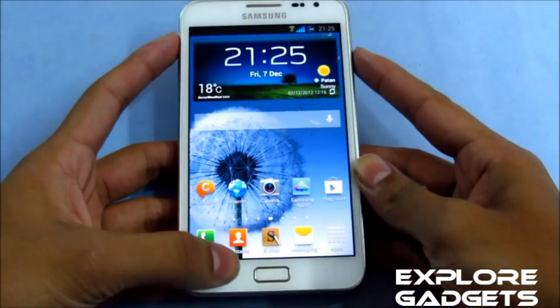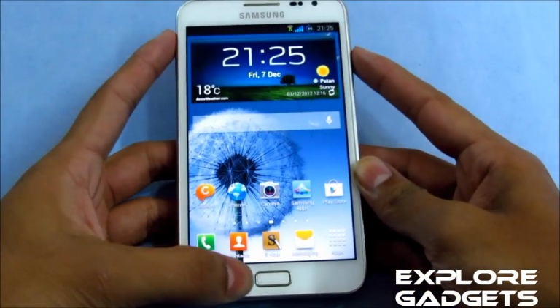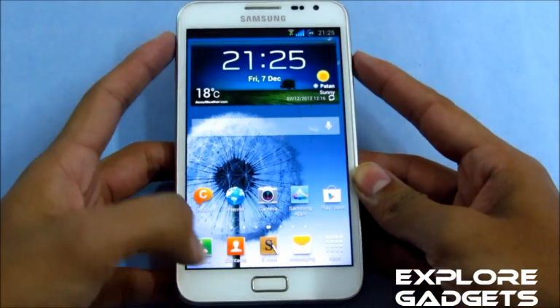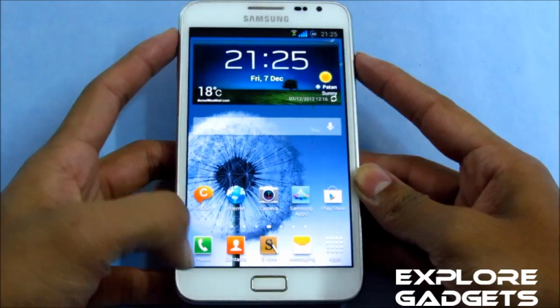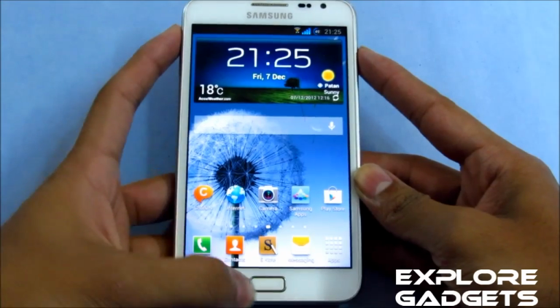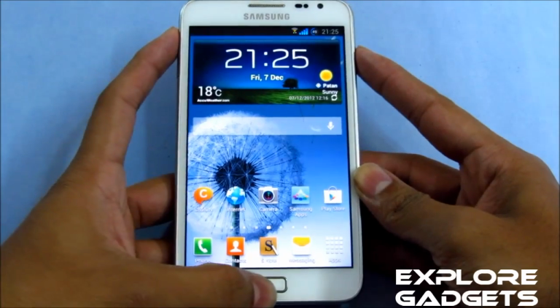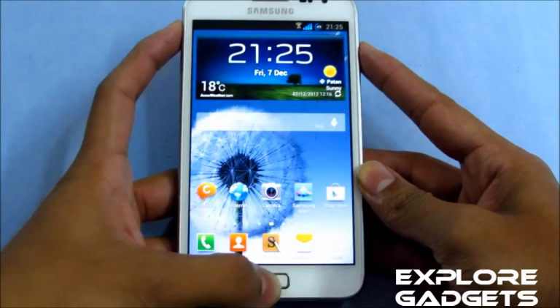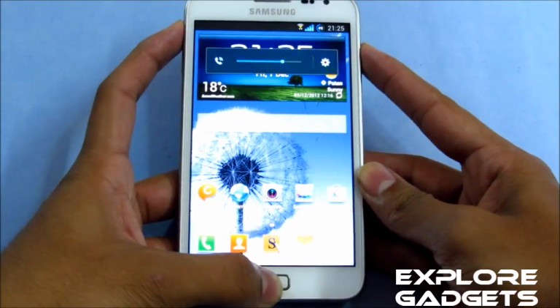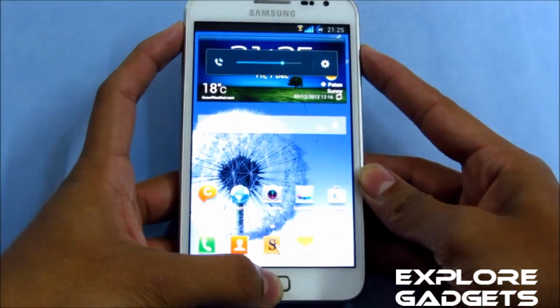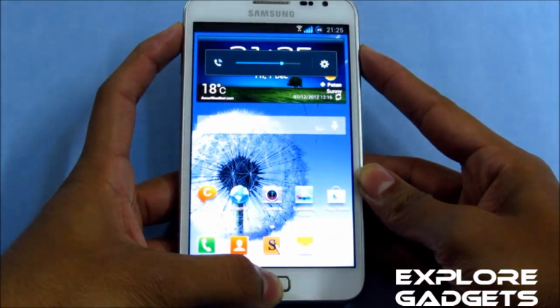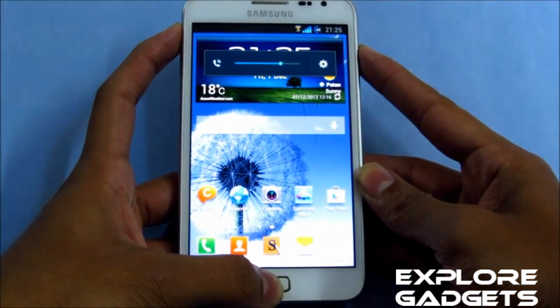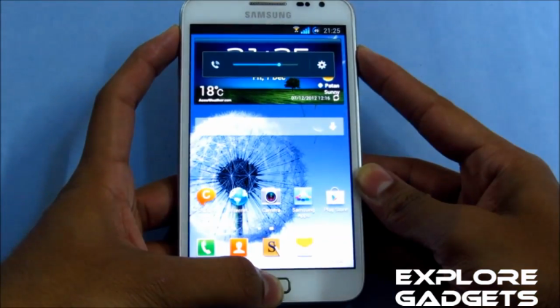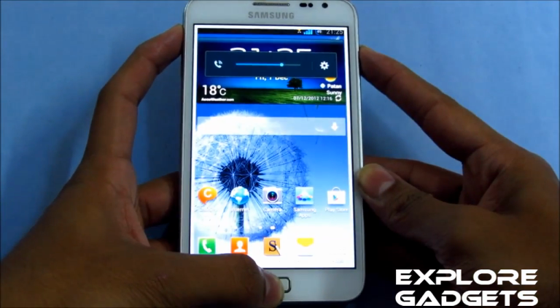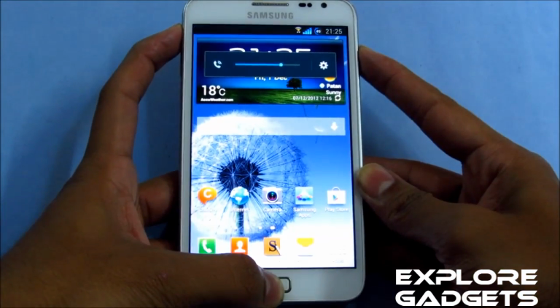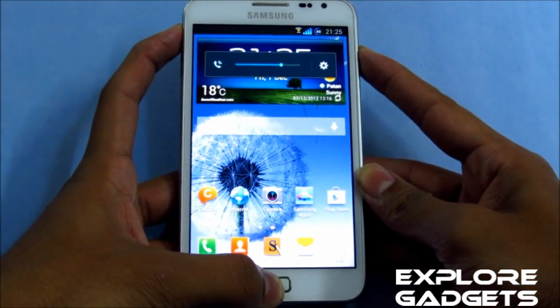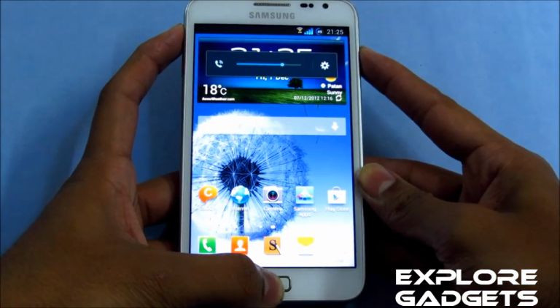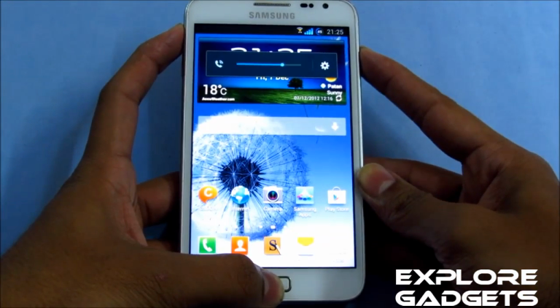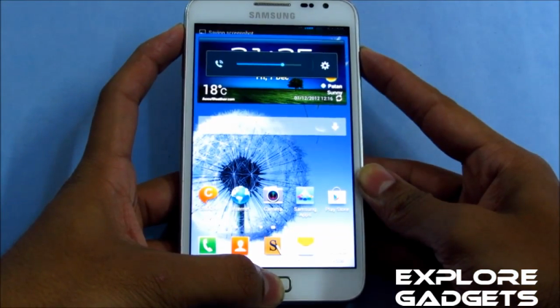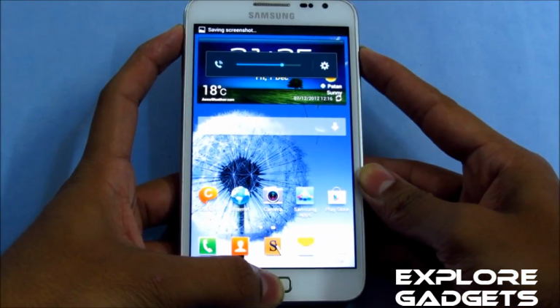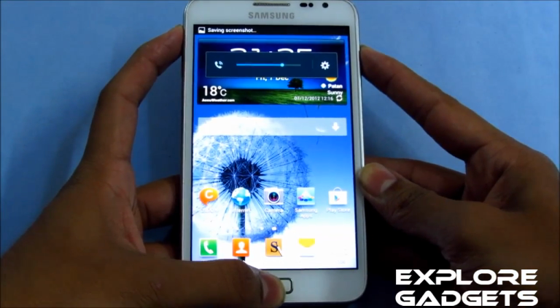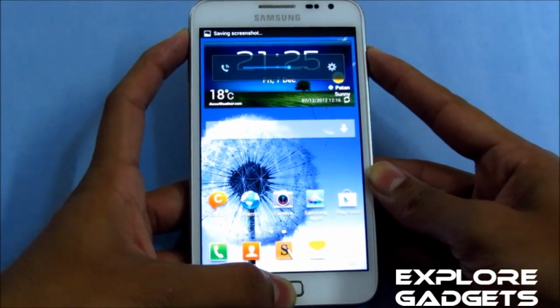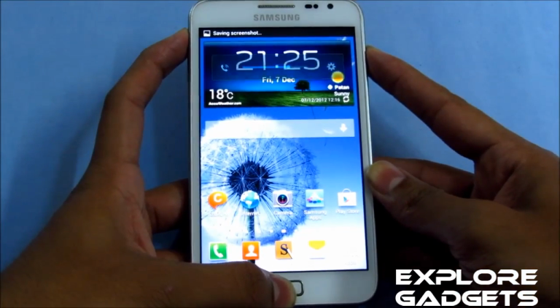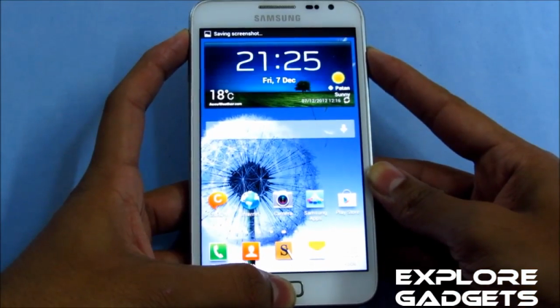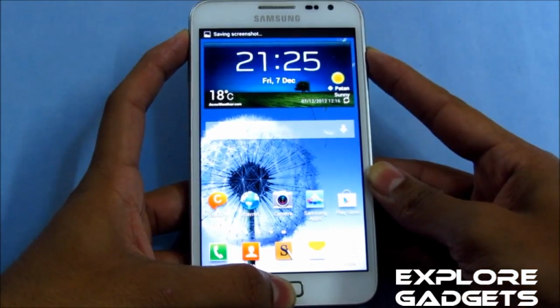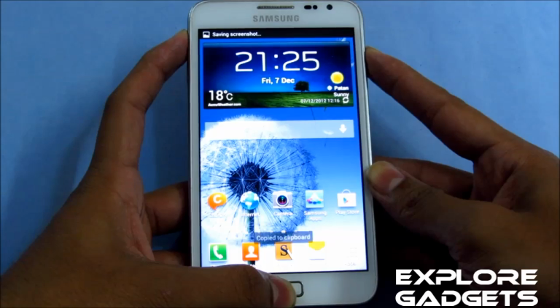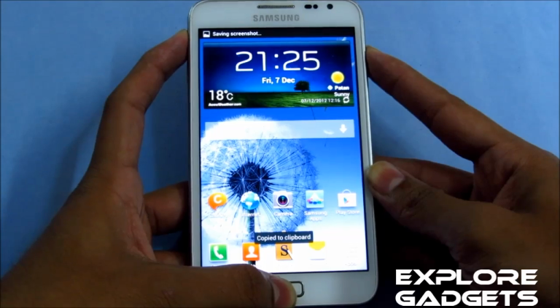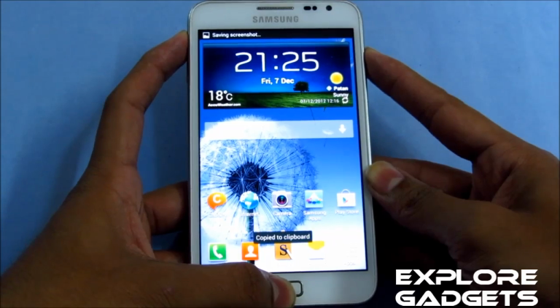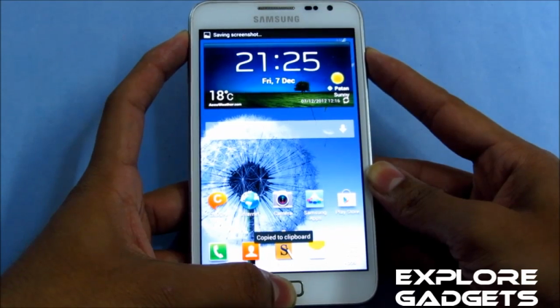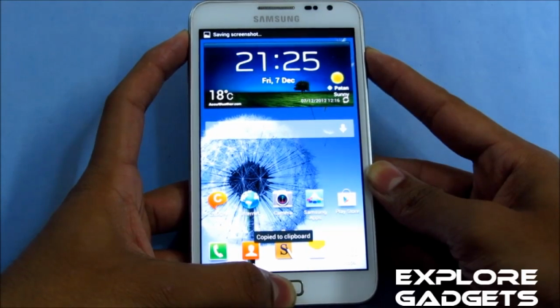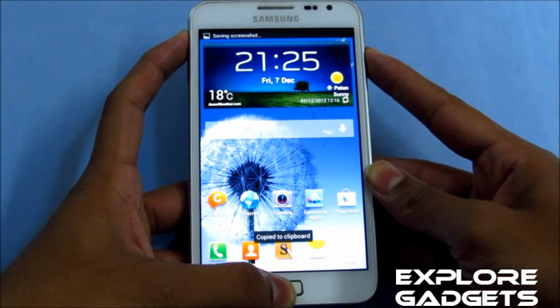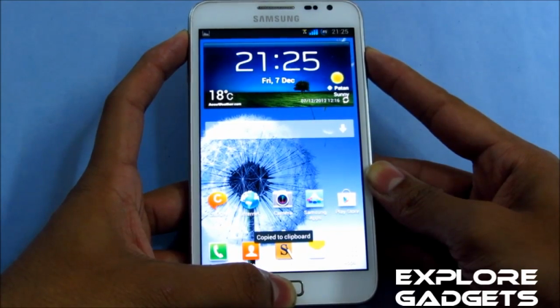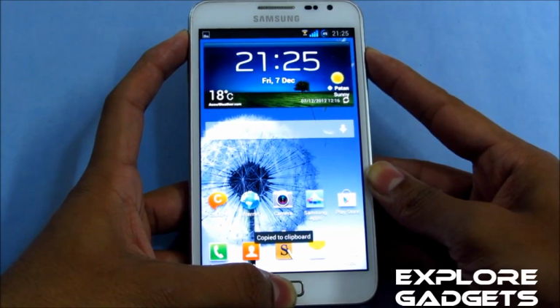Hold the volume up, power, and the home button at the same time. Keep holding it till you see the Galaxy Note logo displayed on the screen.